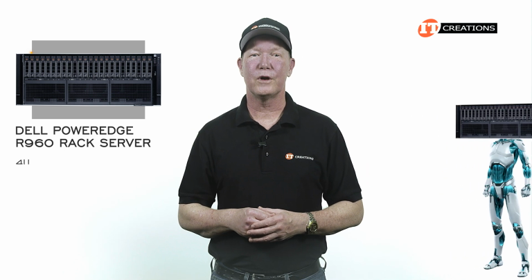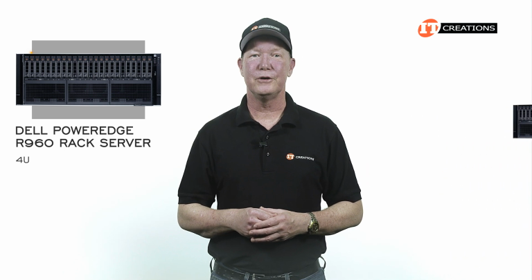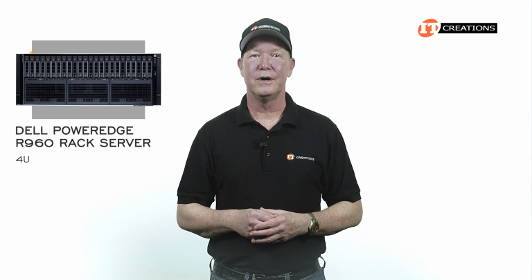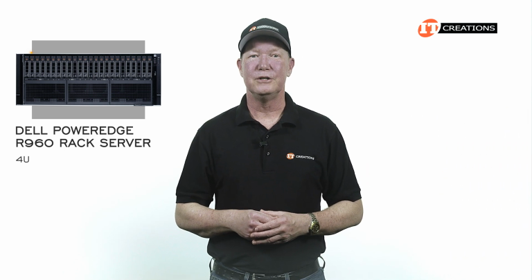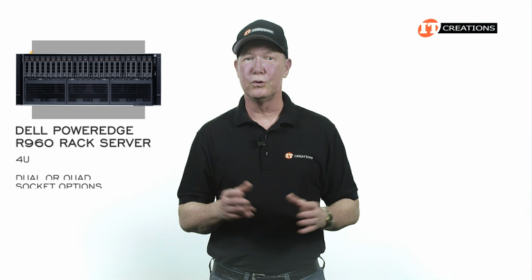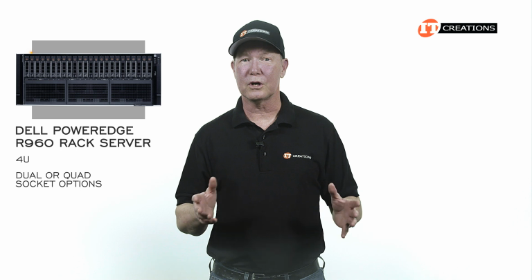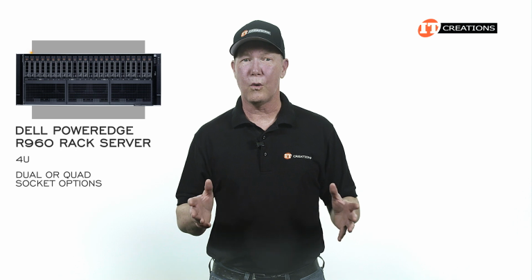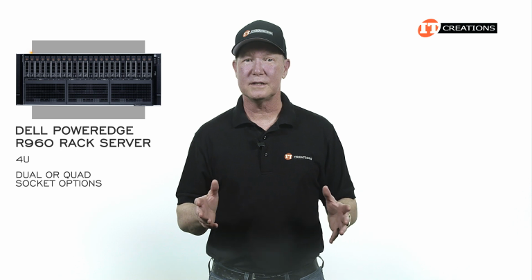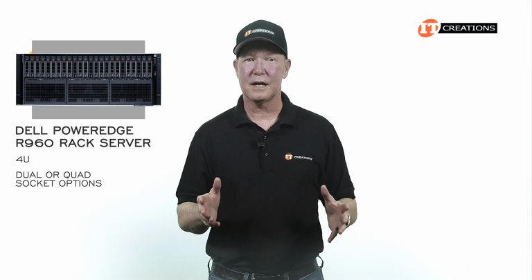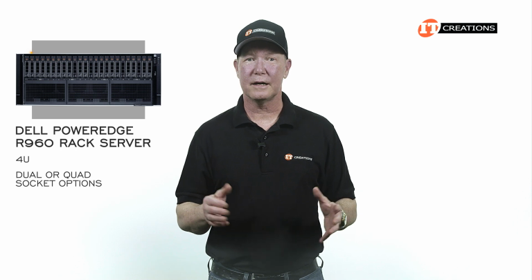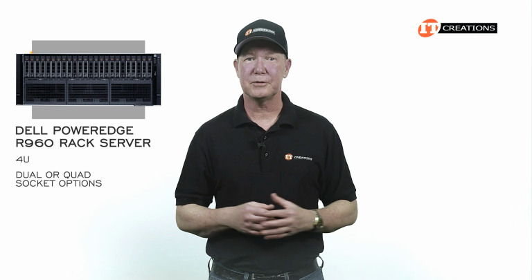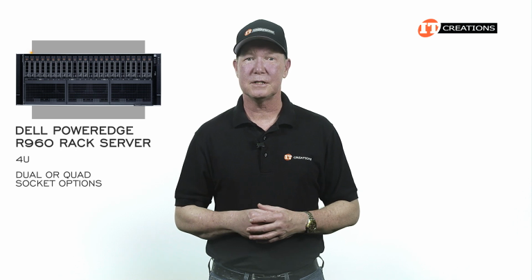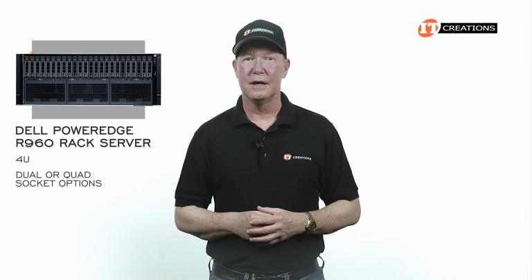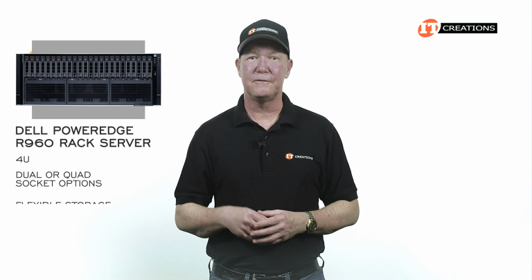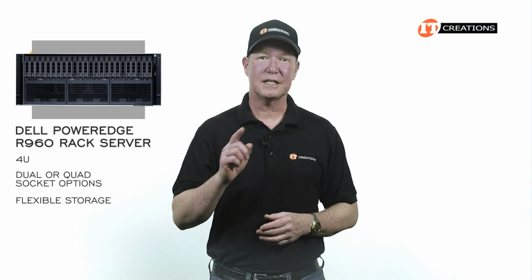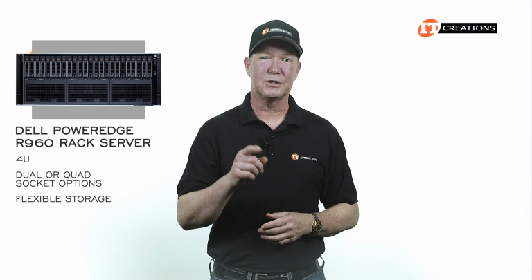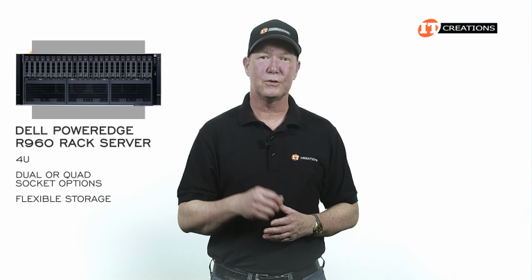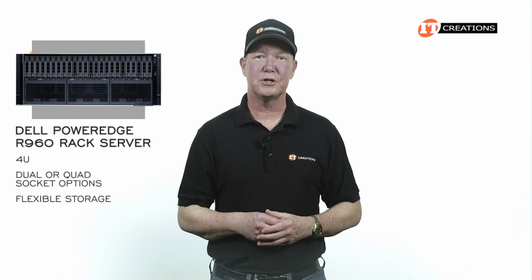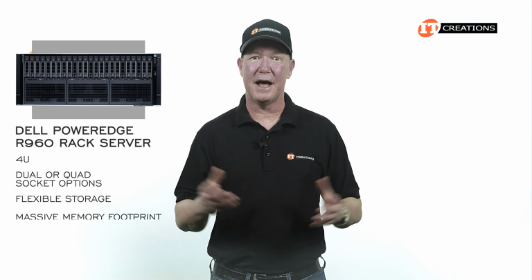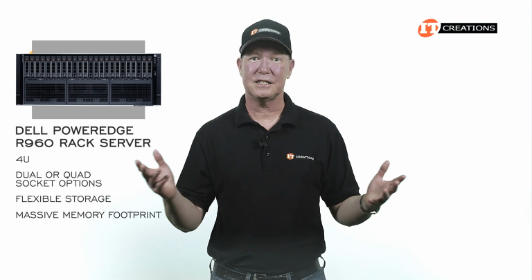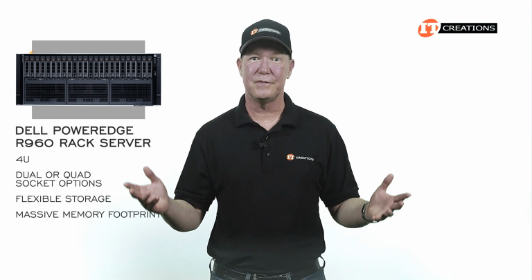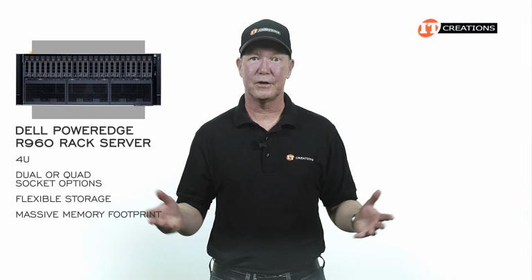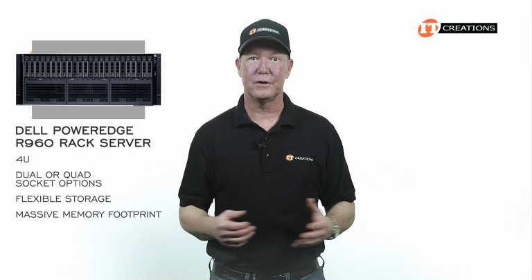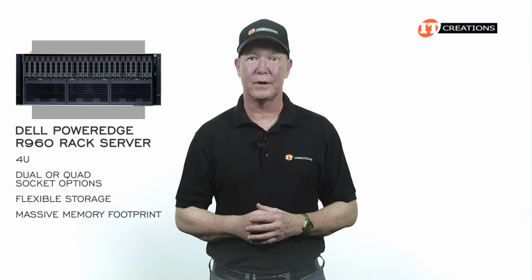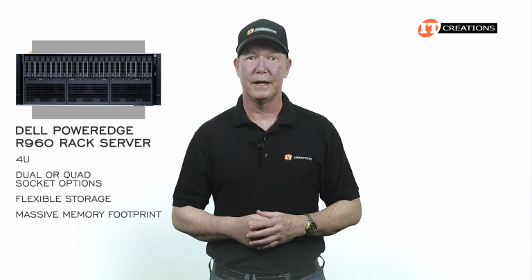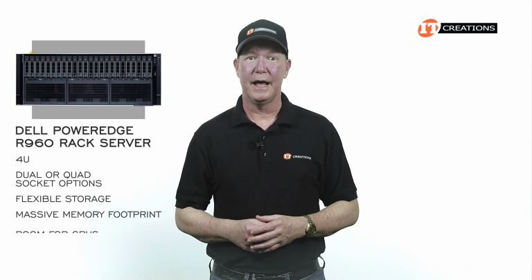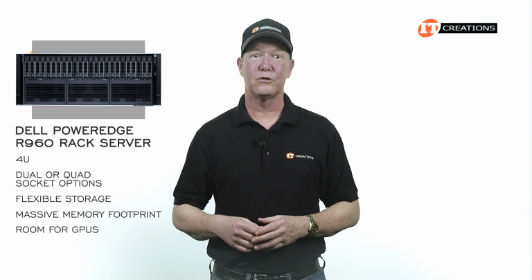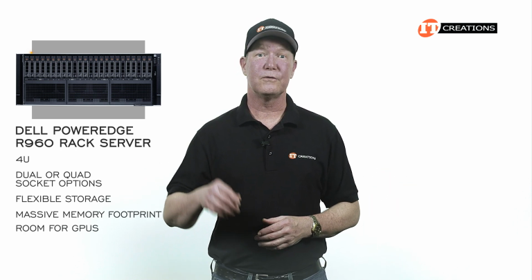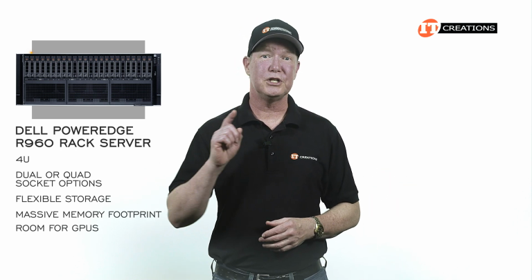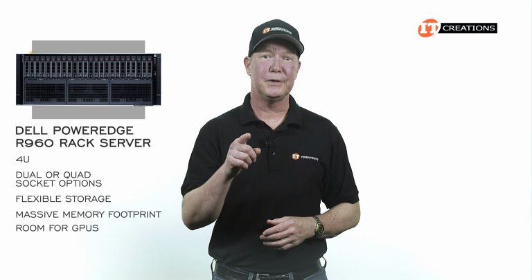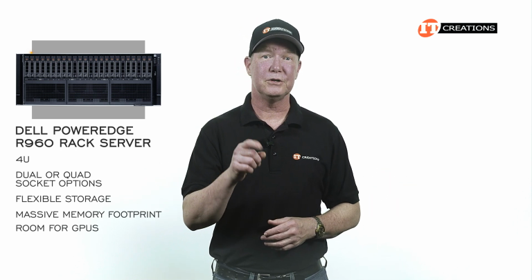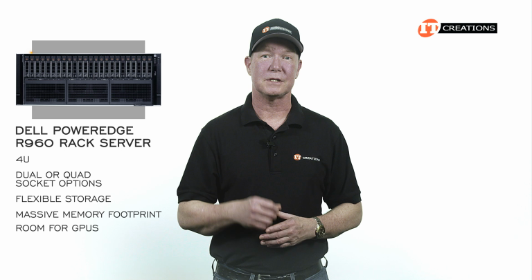4U, dual or quad socket options, flexible storage, massive memory footprint, and room for GPUs.